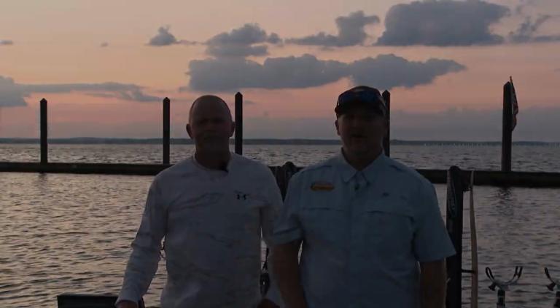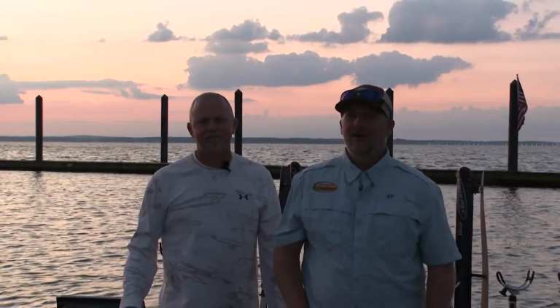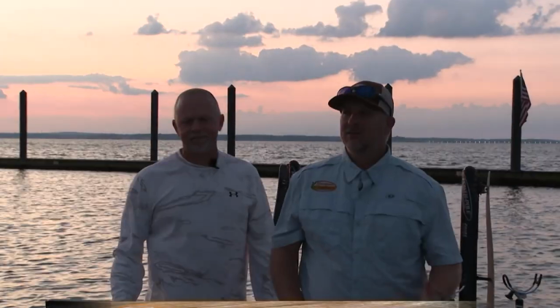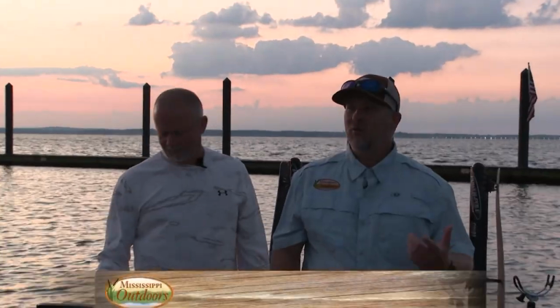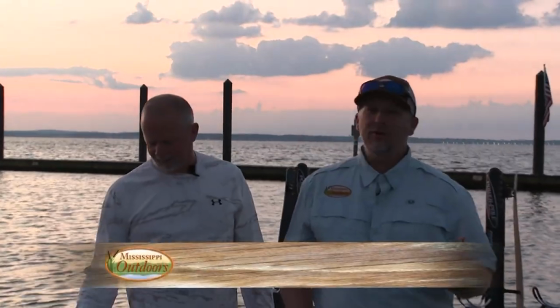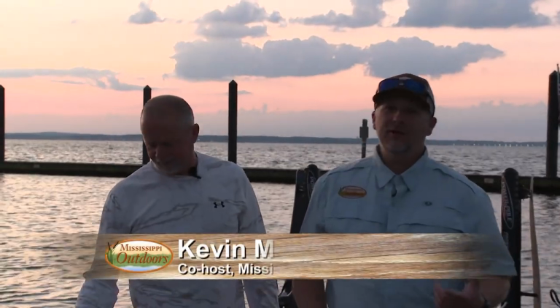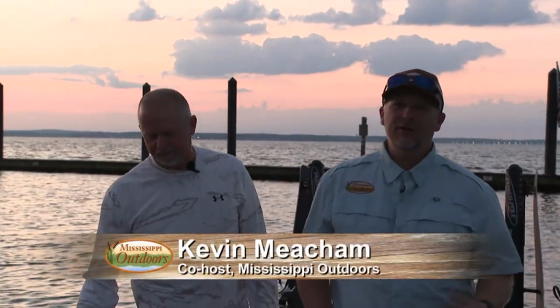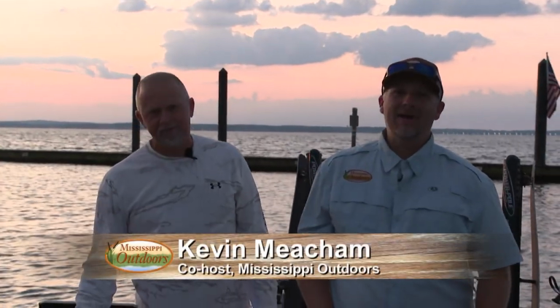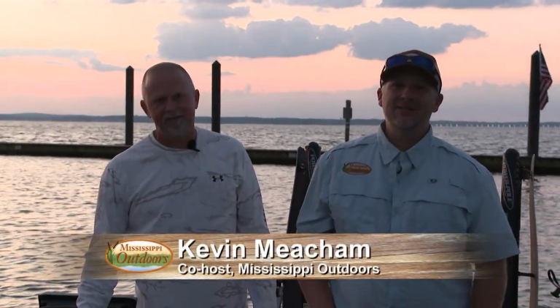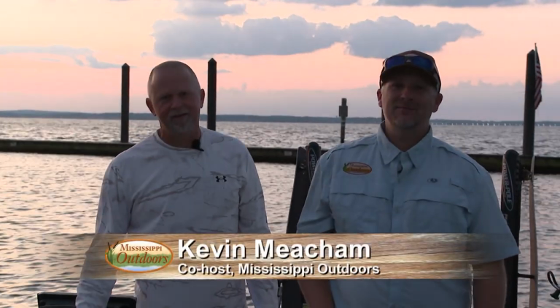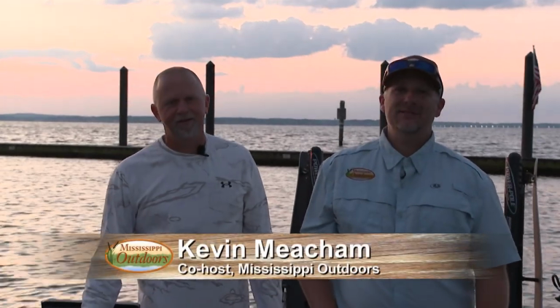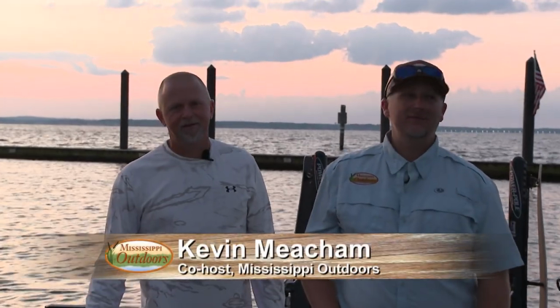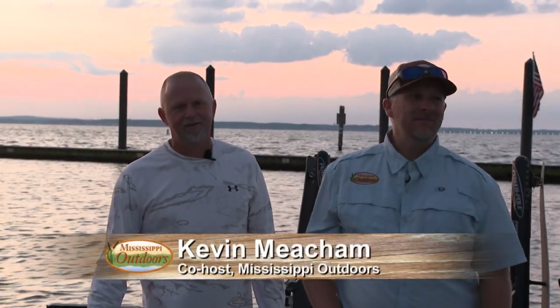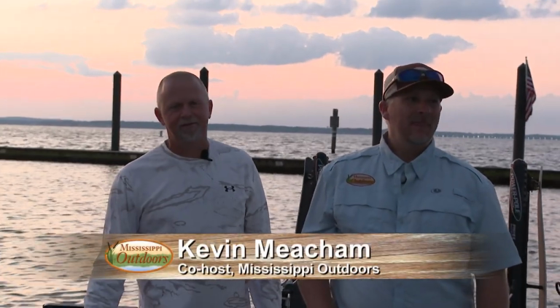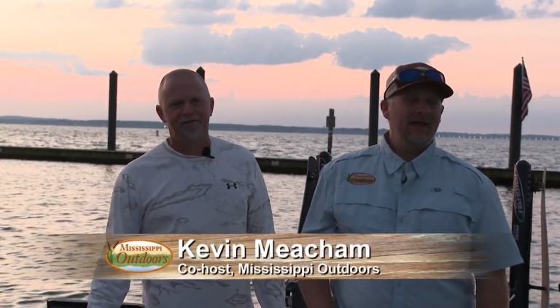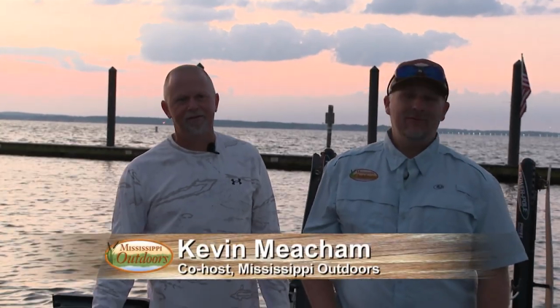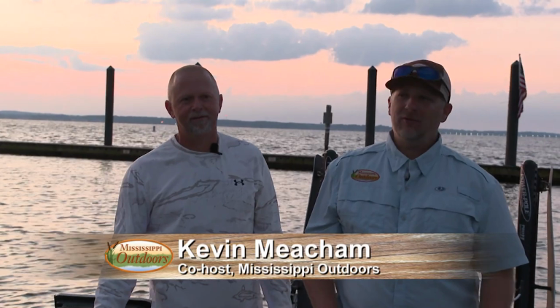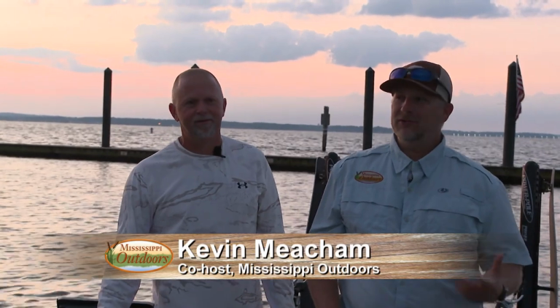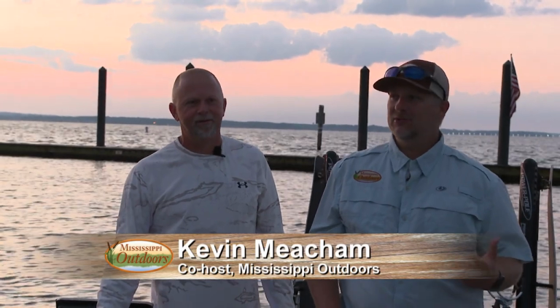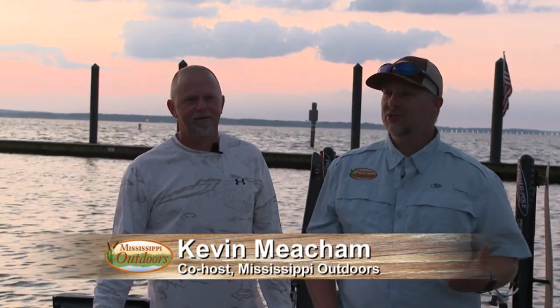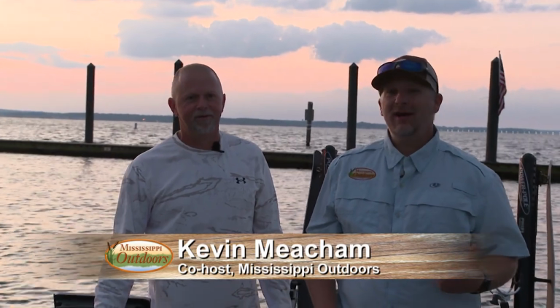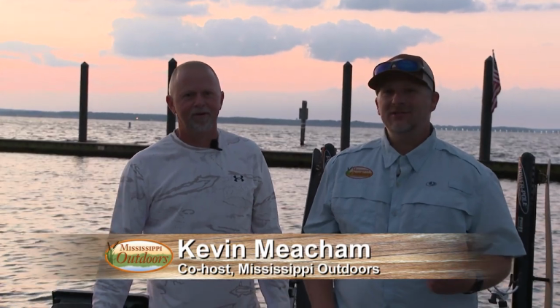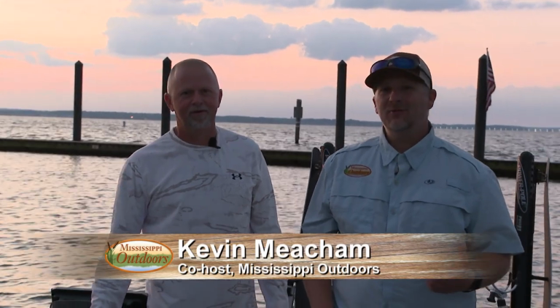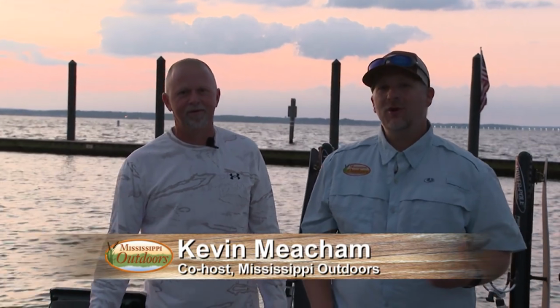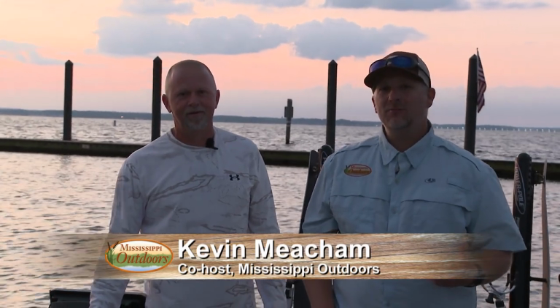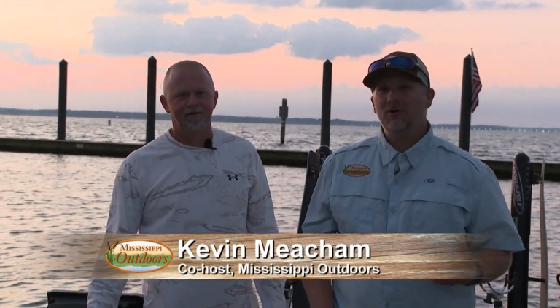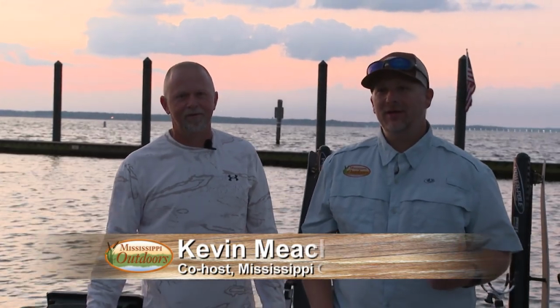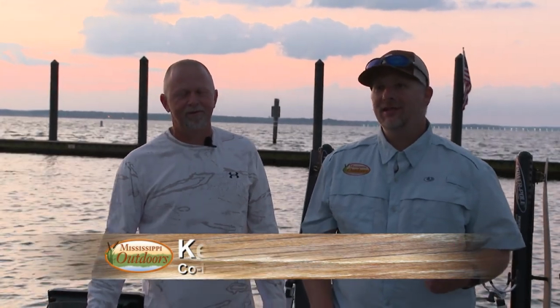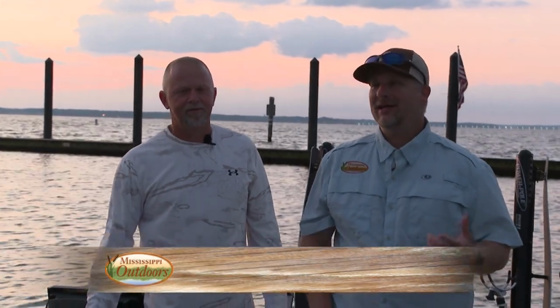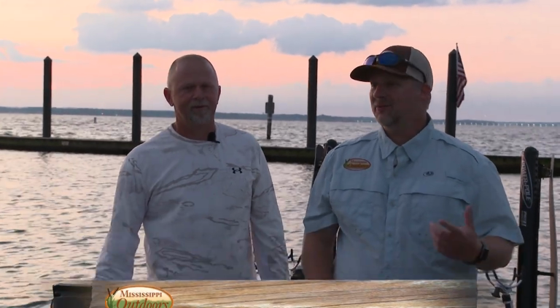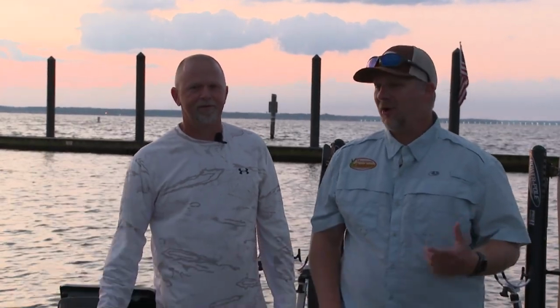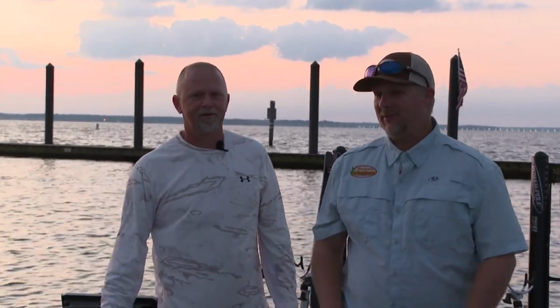This morning we're here in Madison, Mississippi and we're gonna fish Mr. Joe Ashley on the Ross Barnett and catch some crappie.